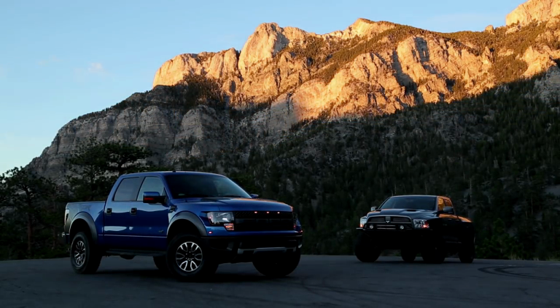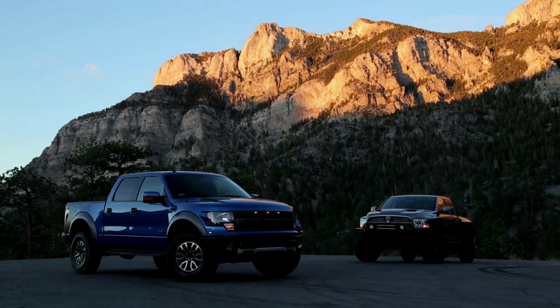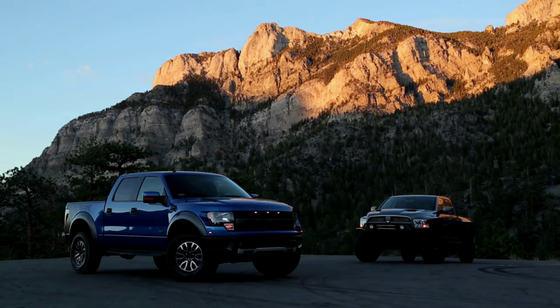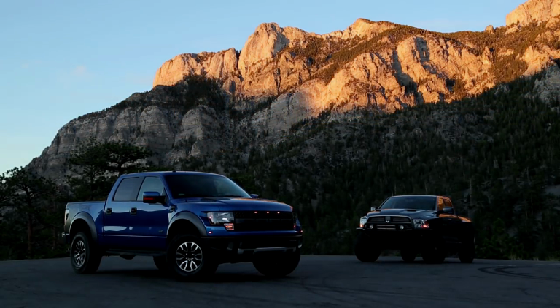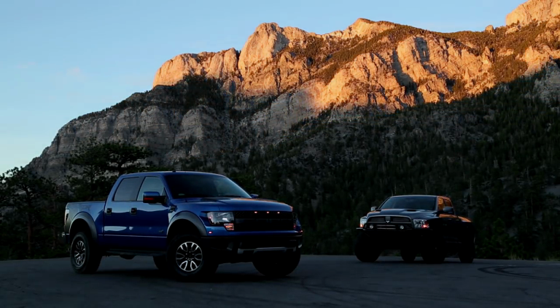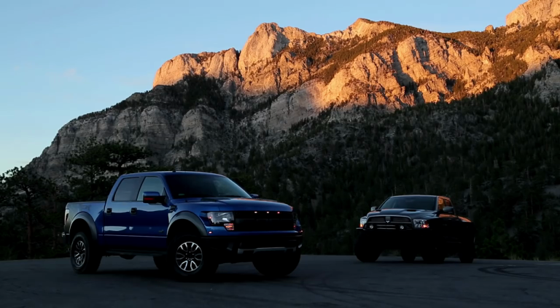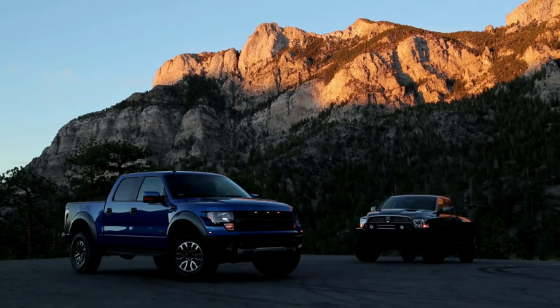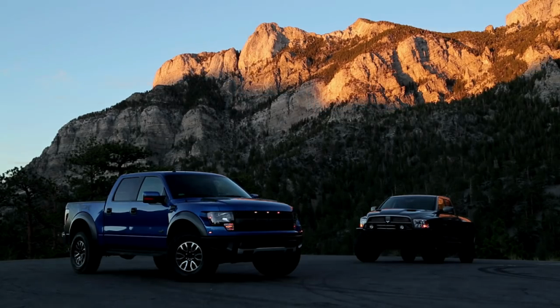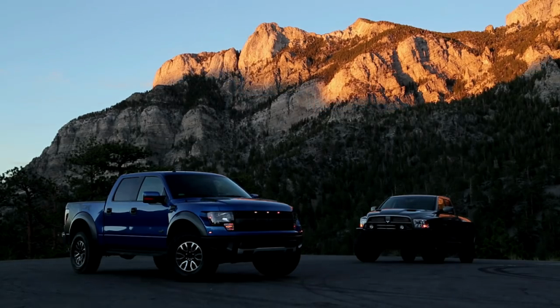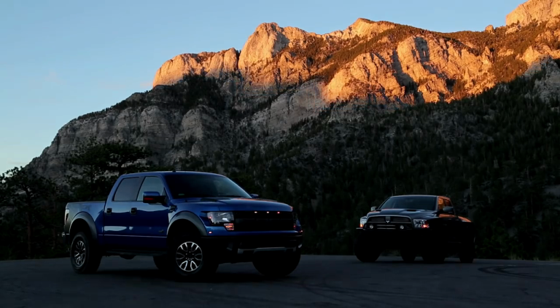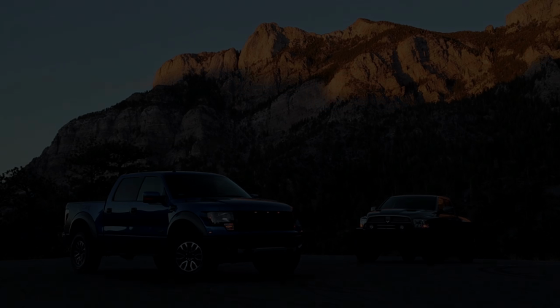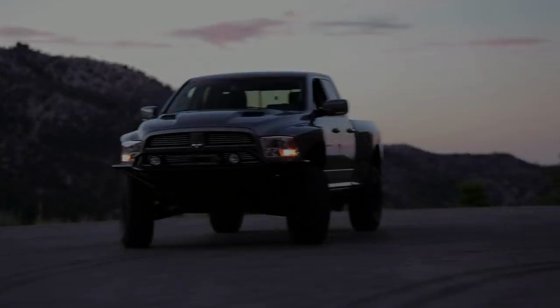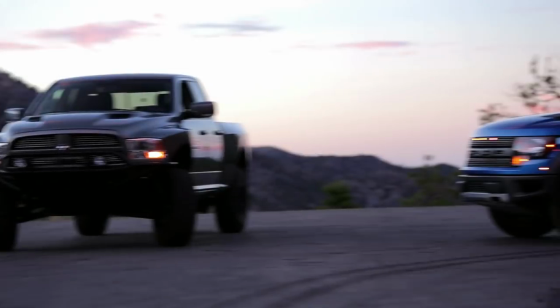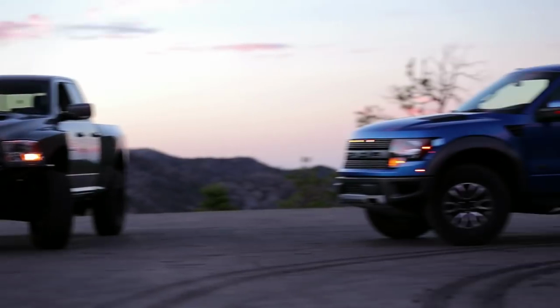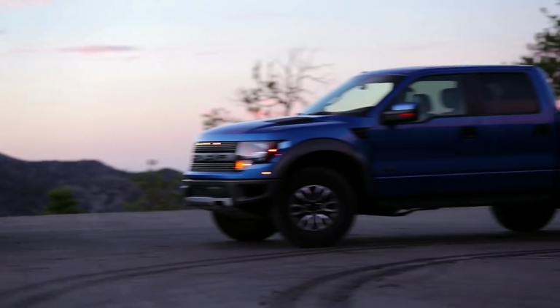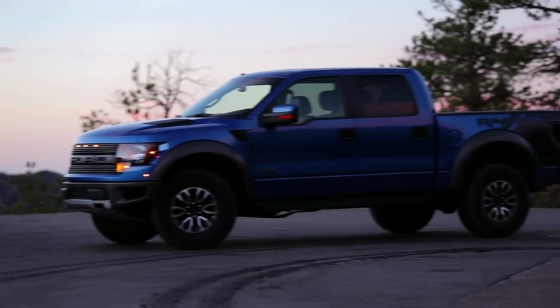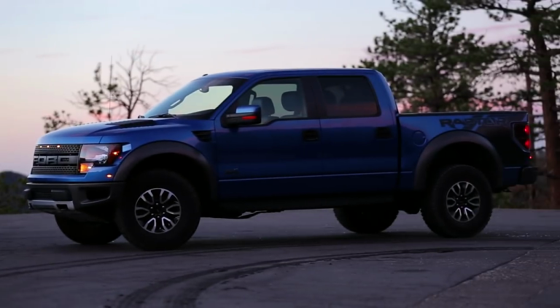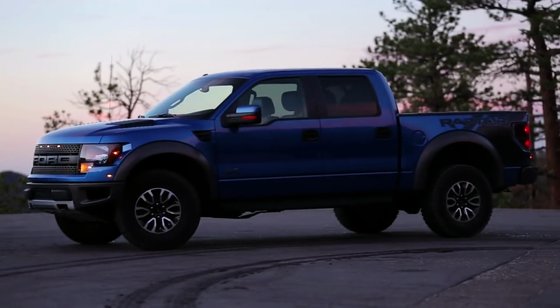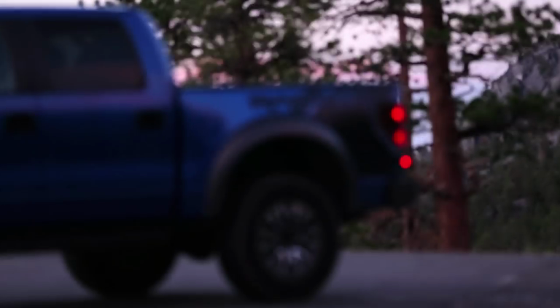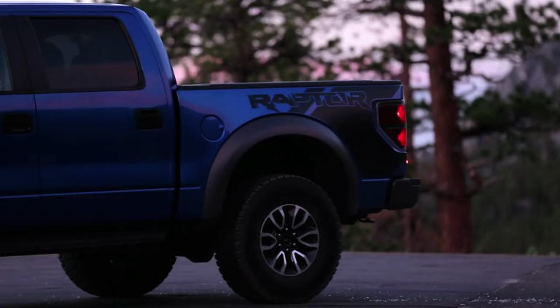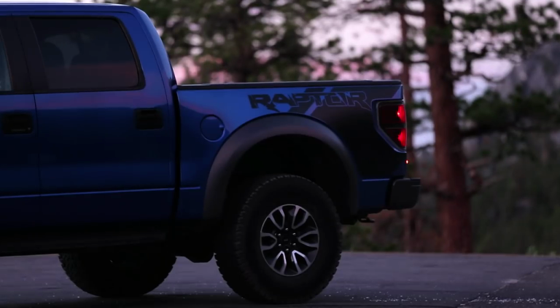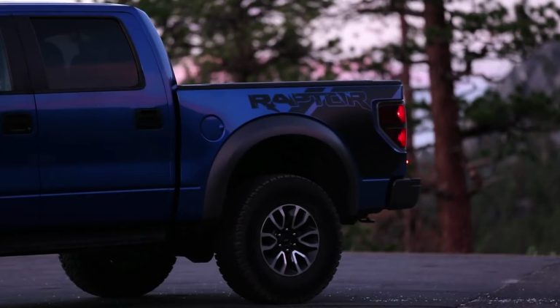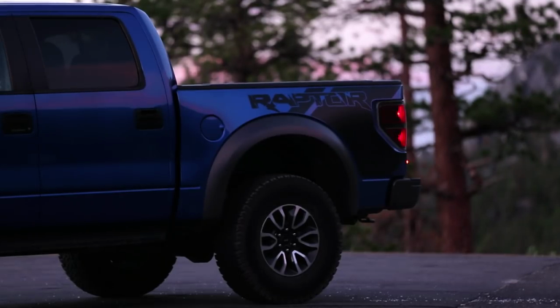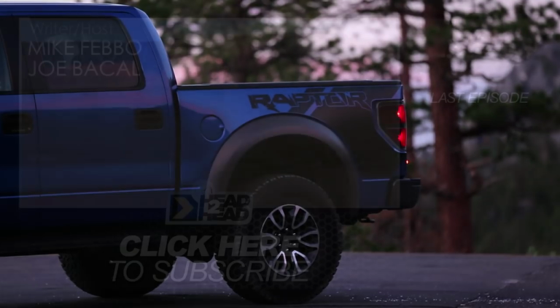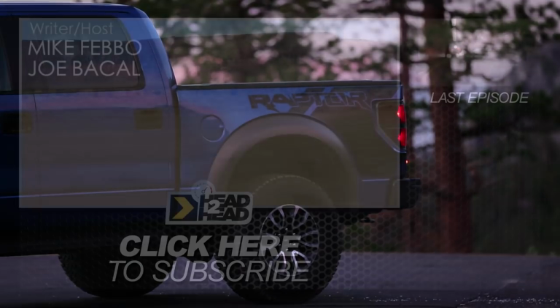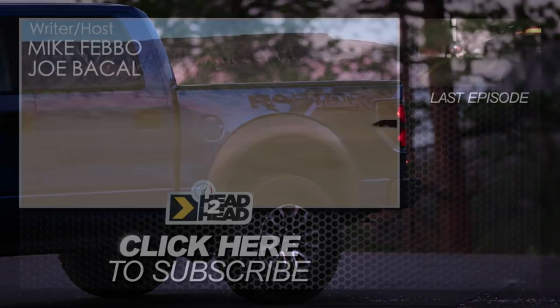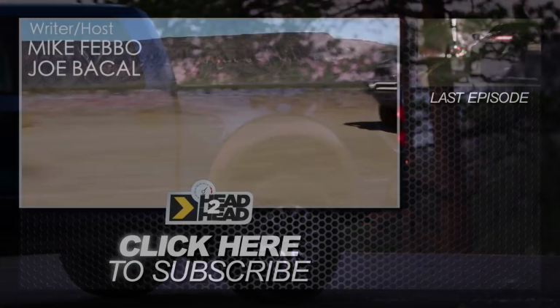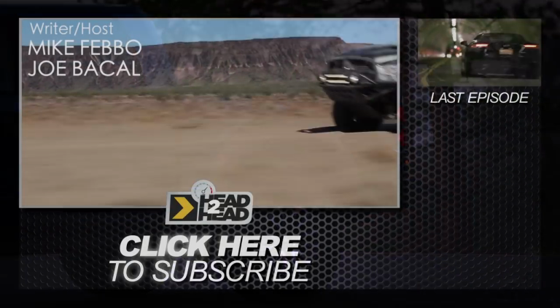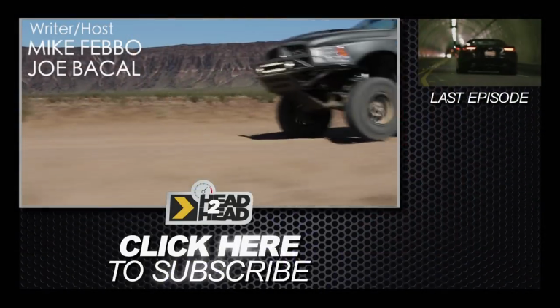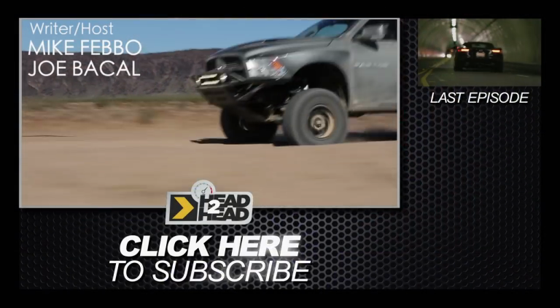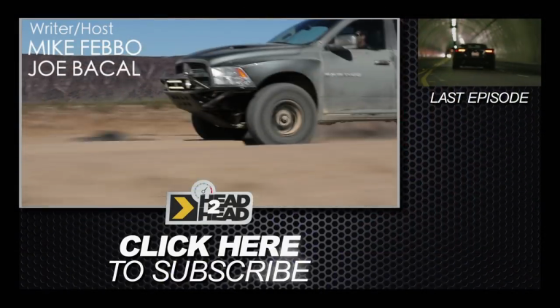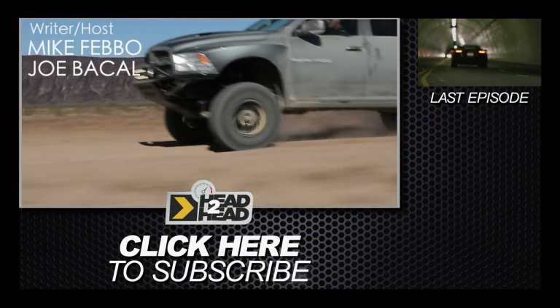The winner of this week's Head to Head is the Ford Raptor.